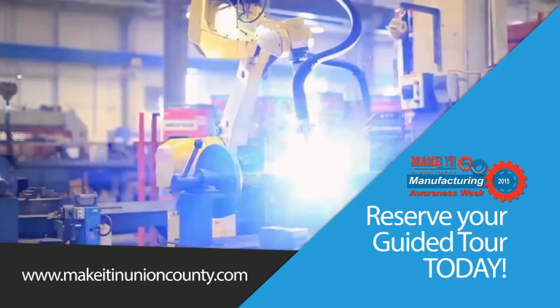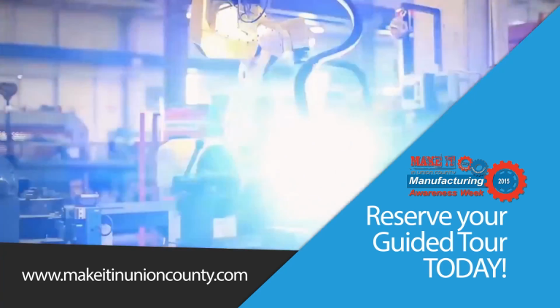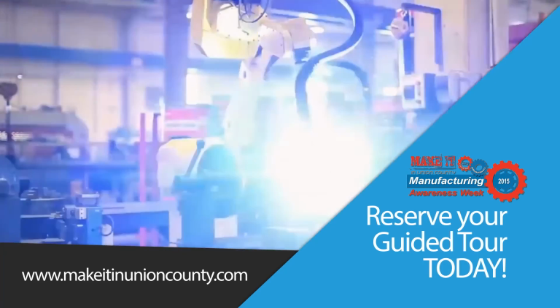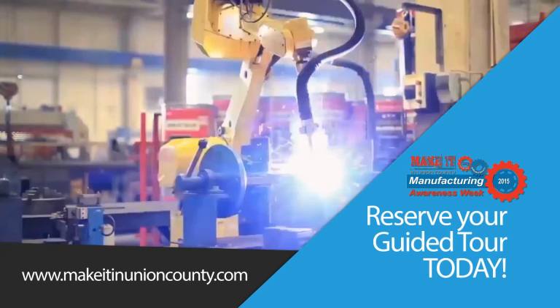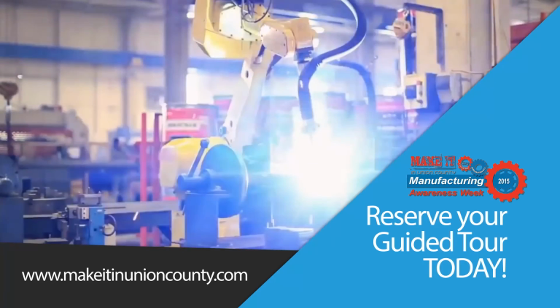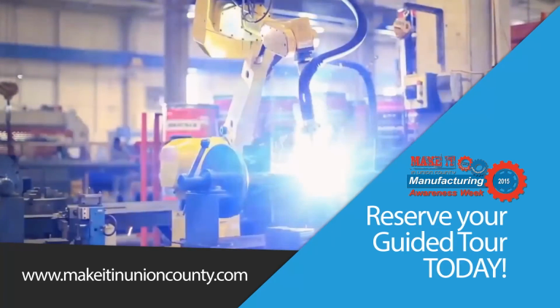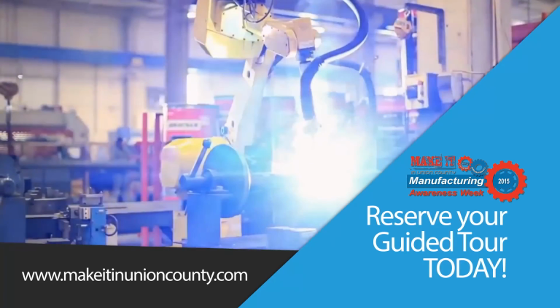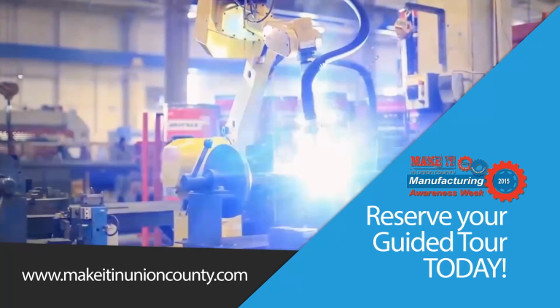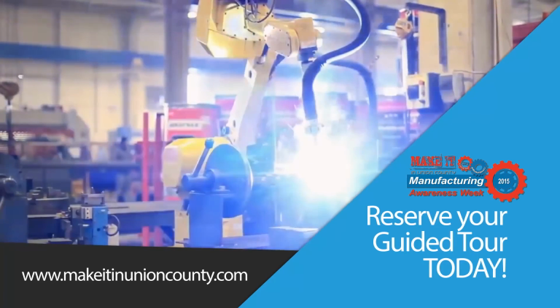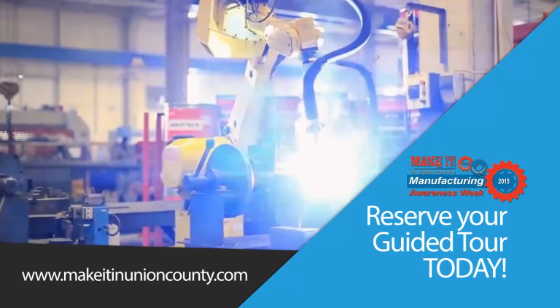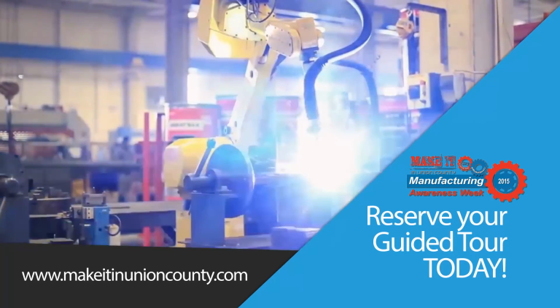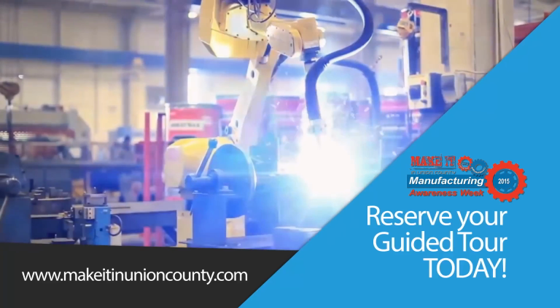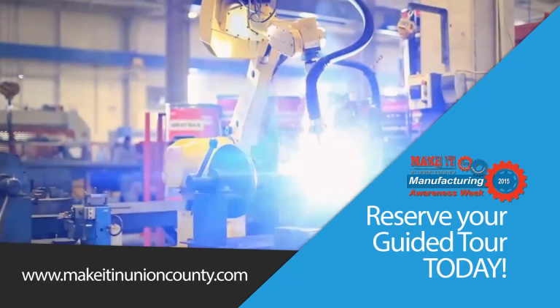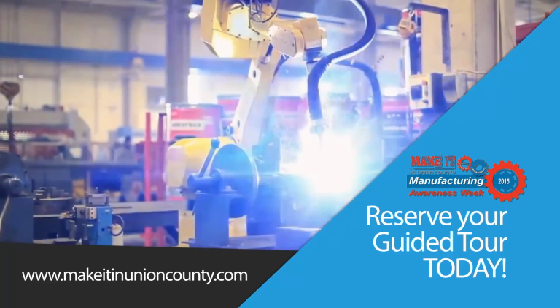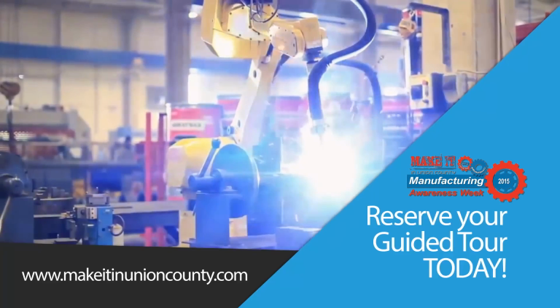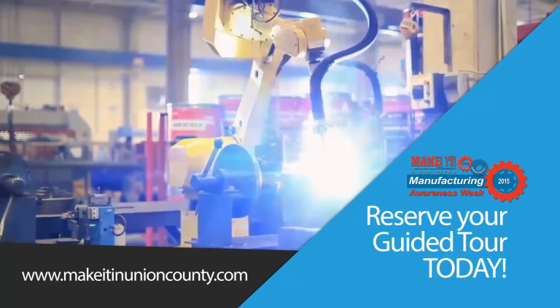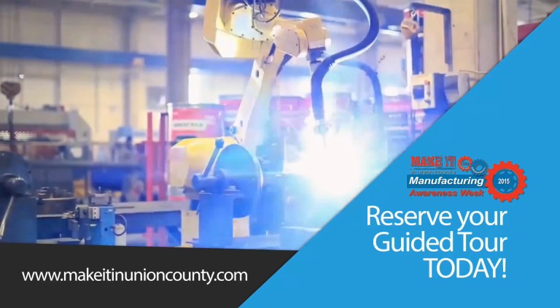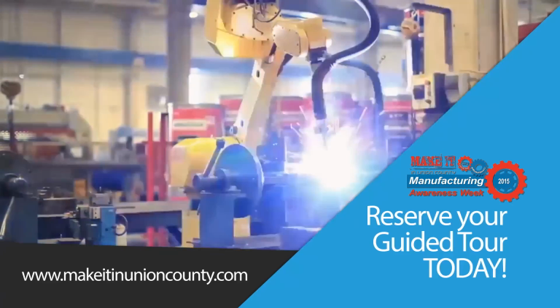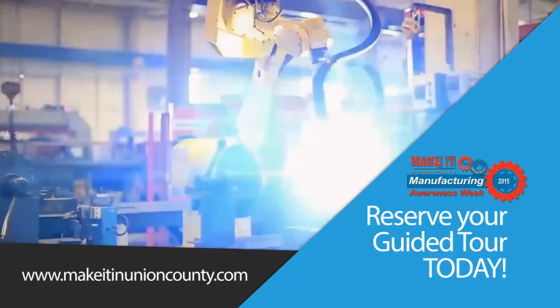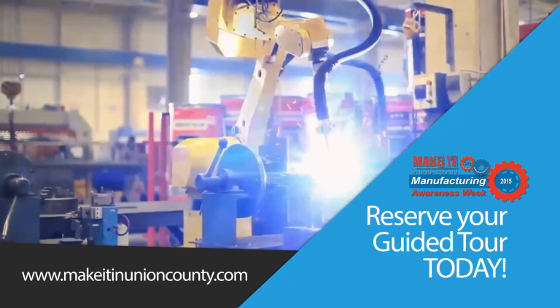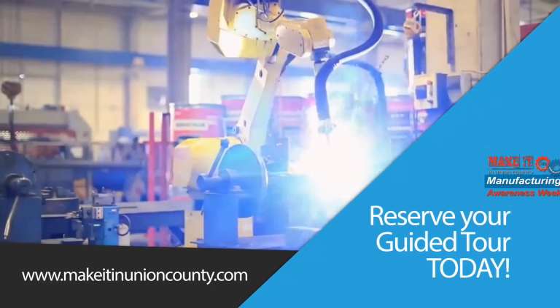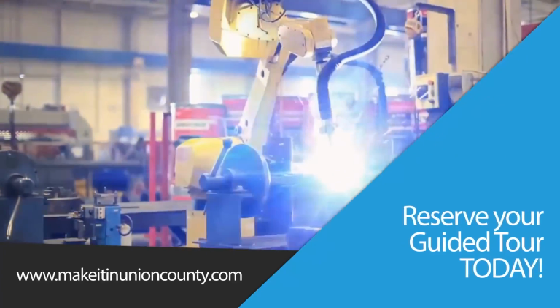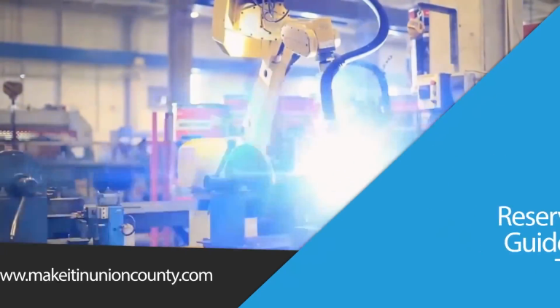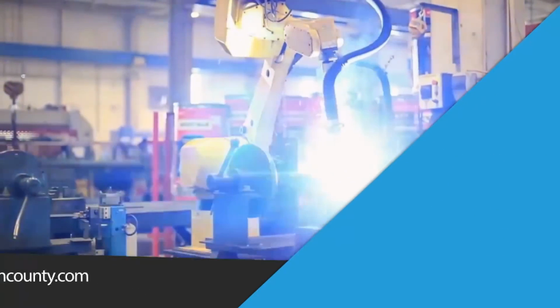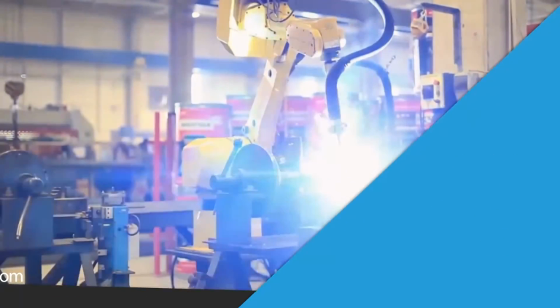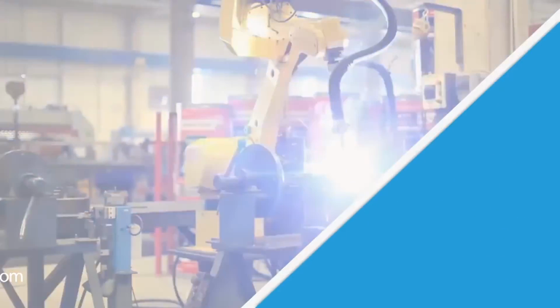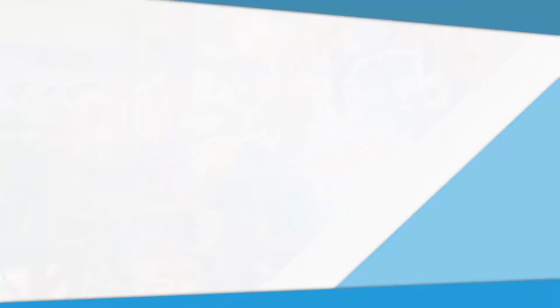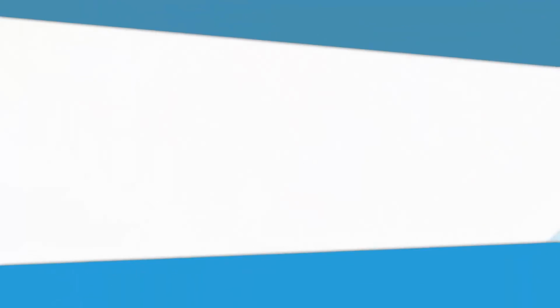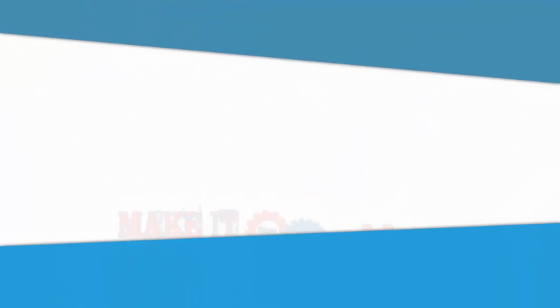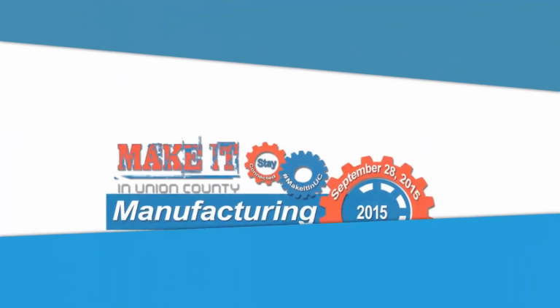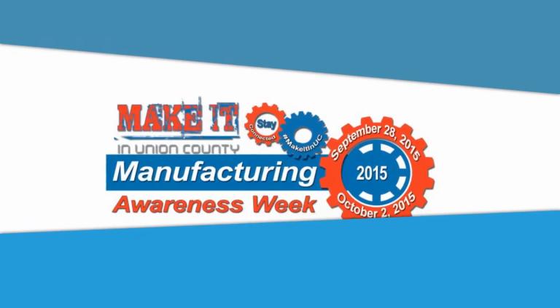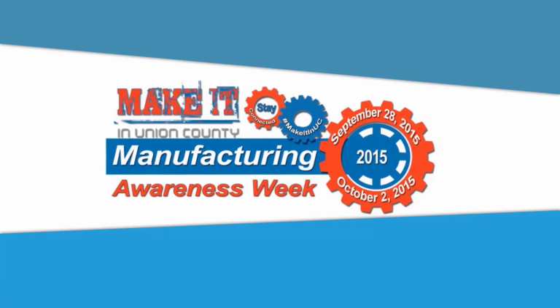Space is limited, so sign up soon. And don't forget, Manufacturing Awareness Week only happens once a year.